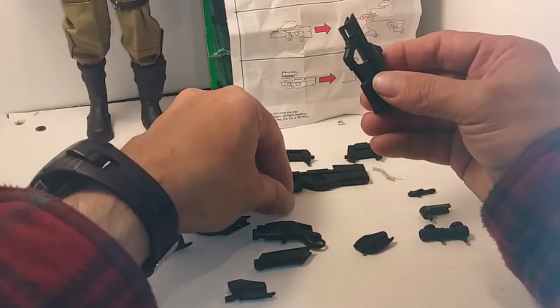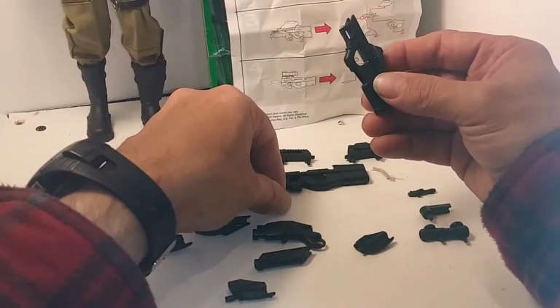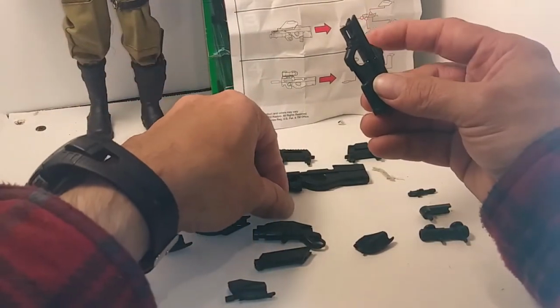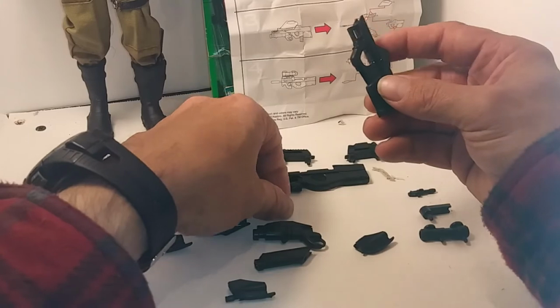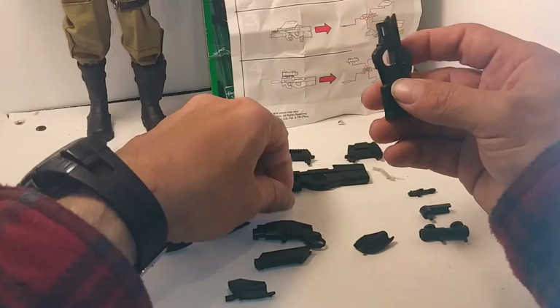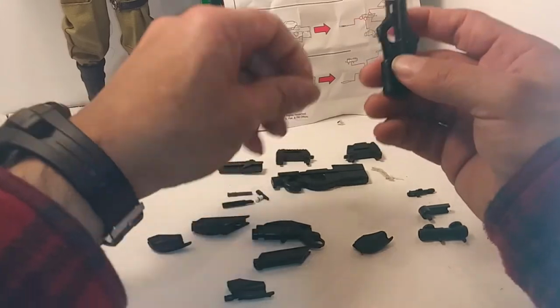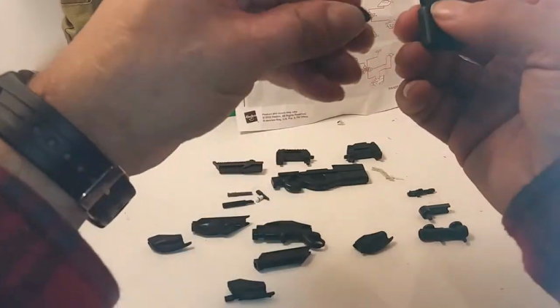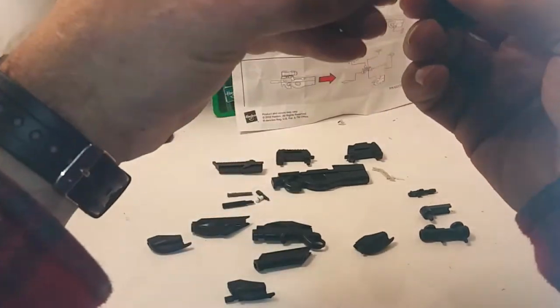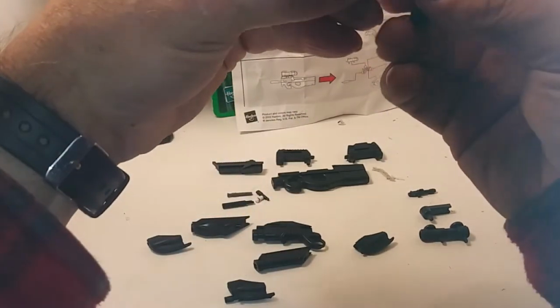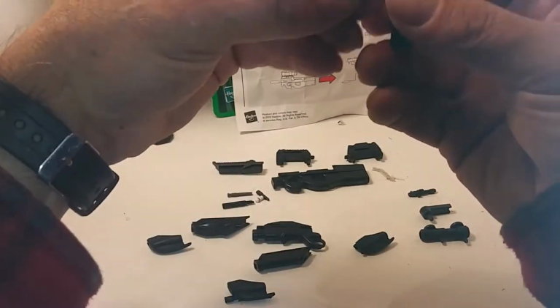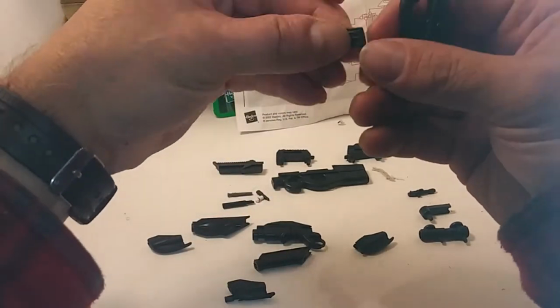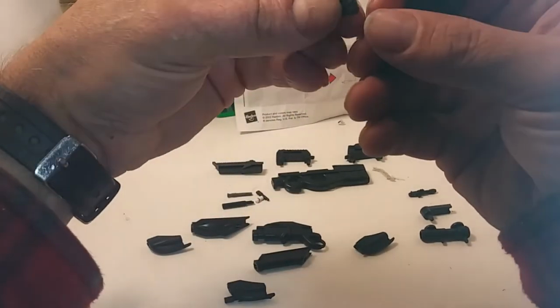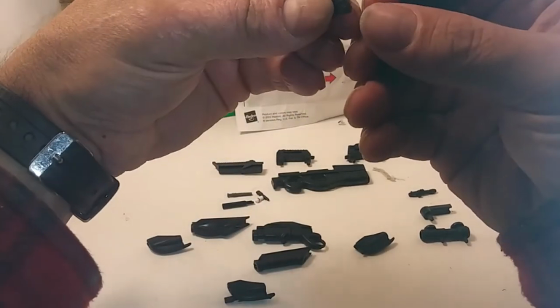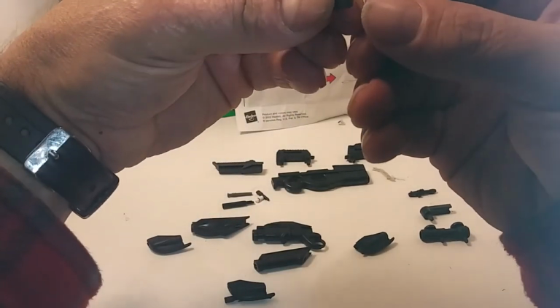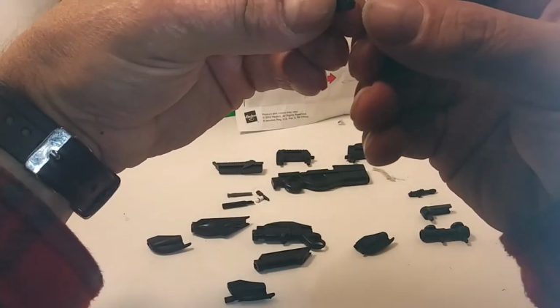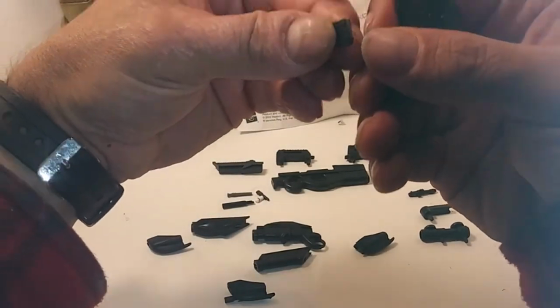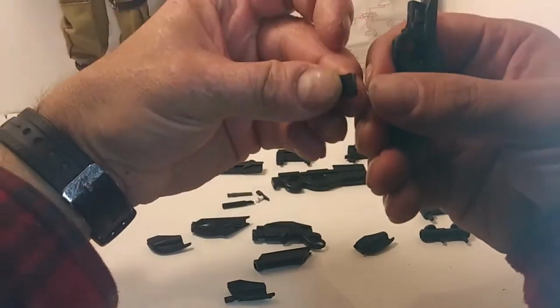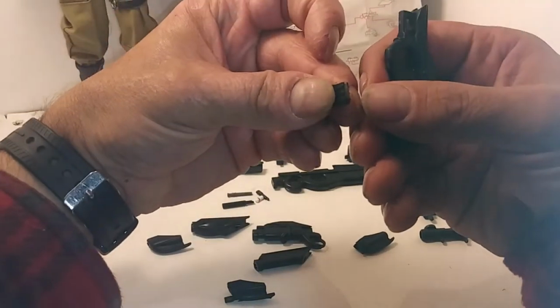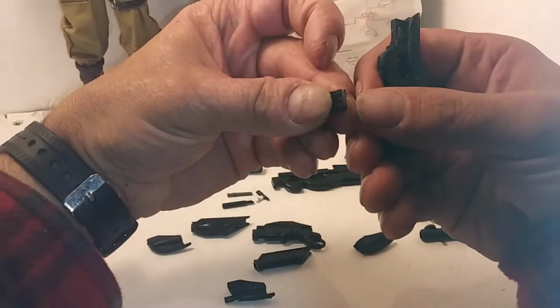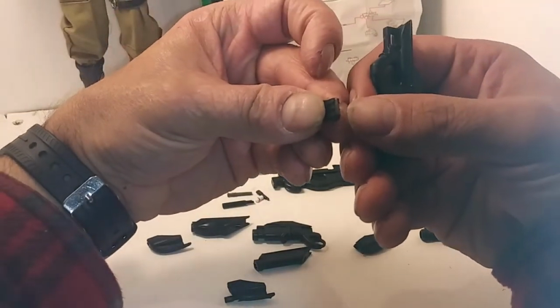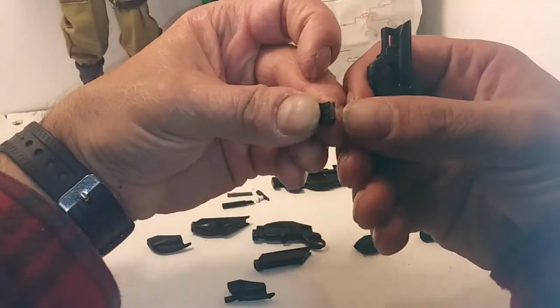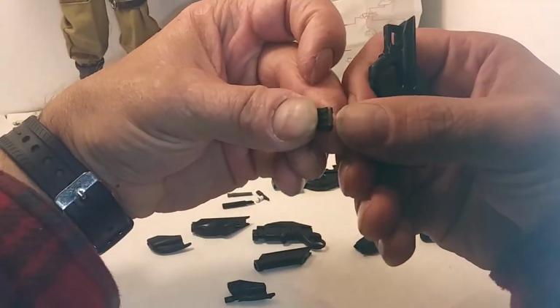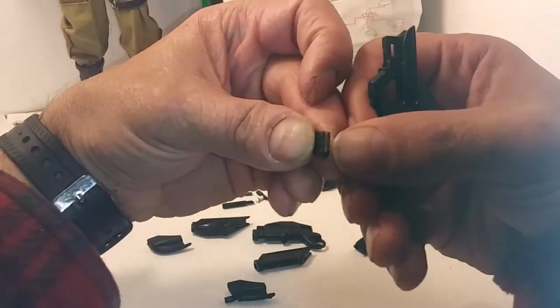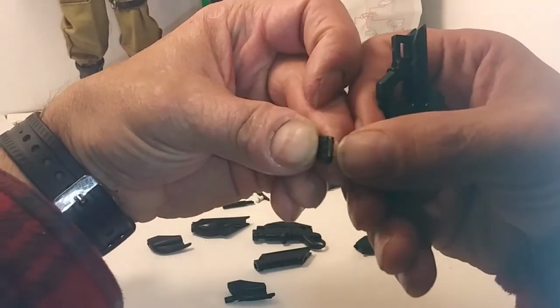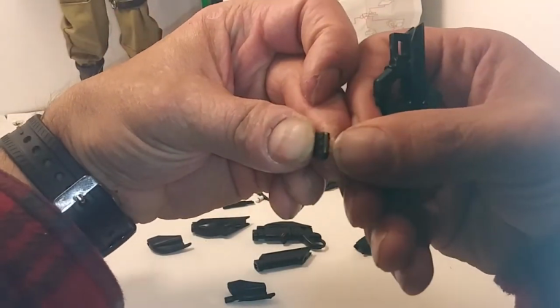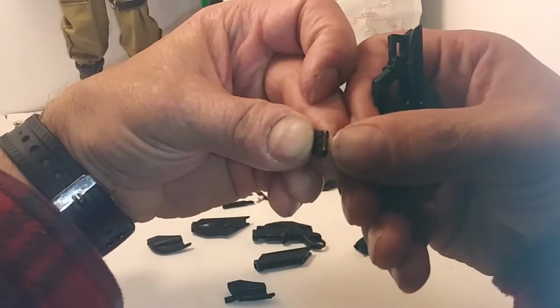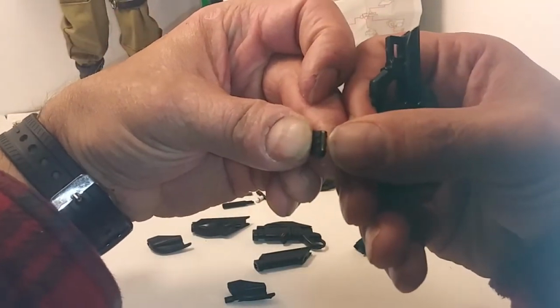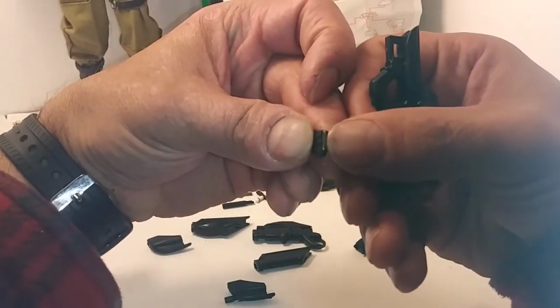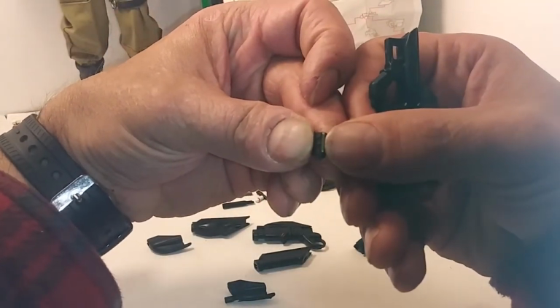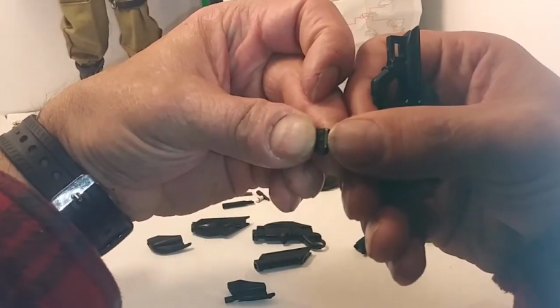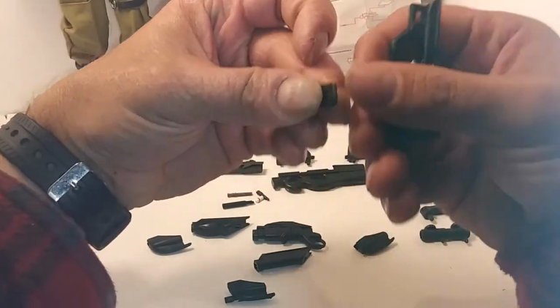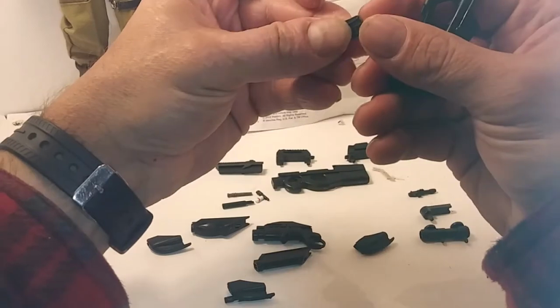The magazine for the F2K has molded bullets and are painted. A very nice detail.